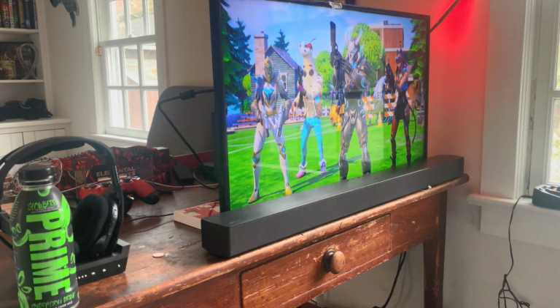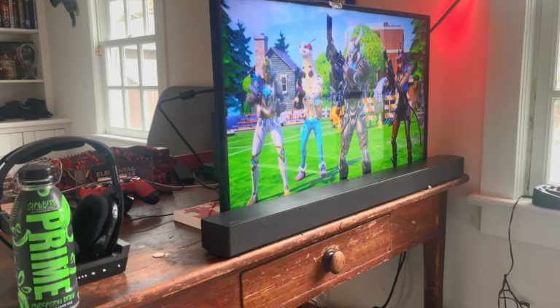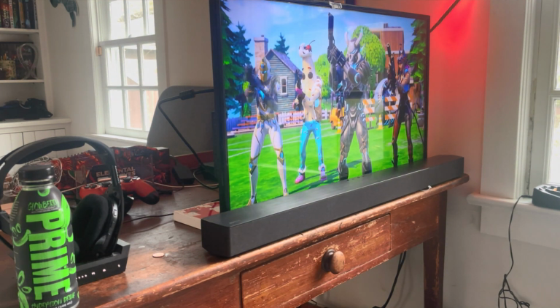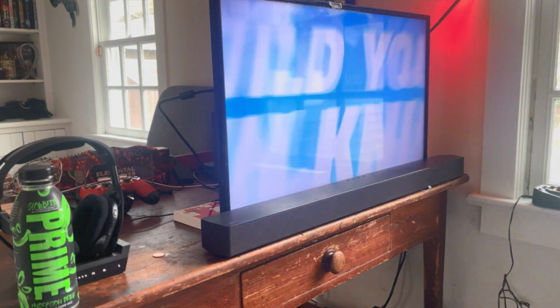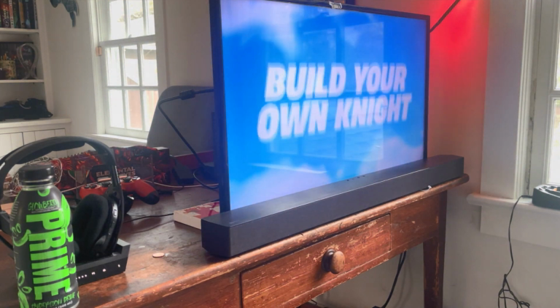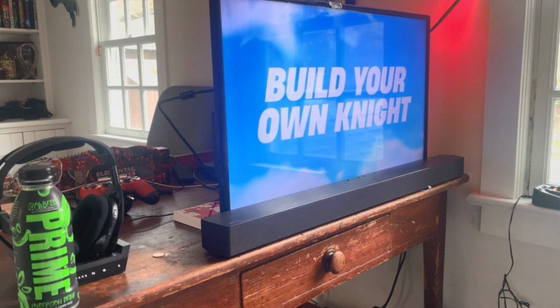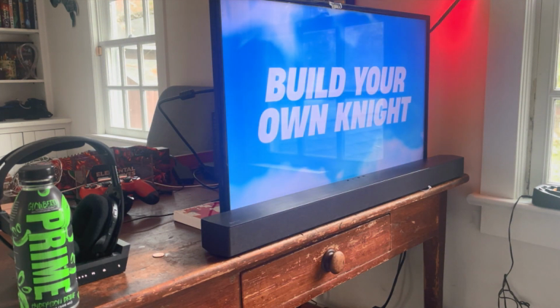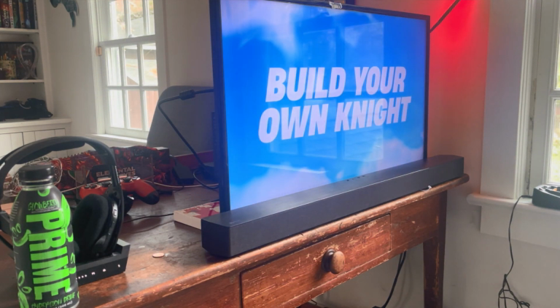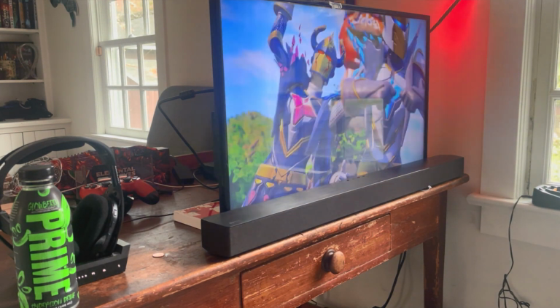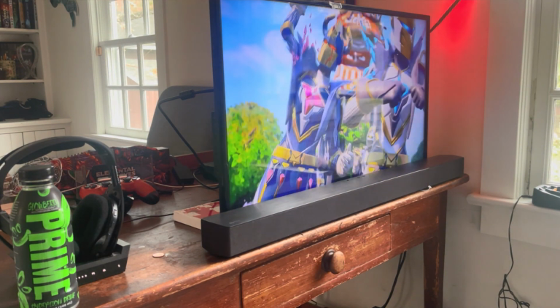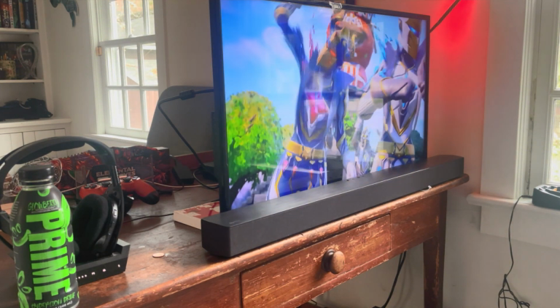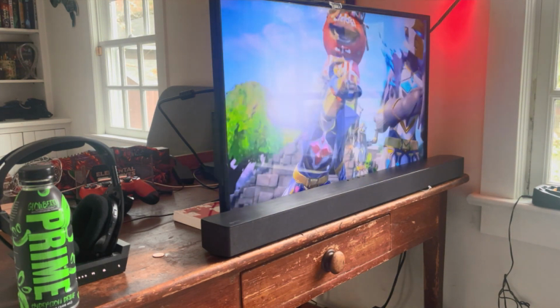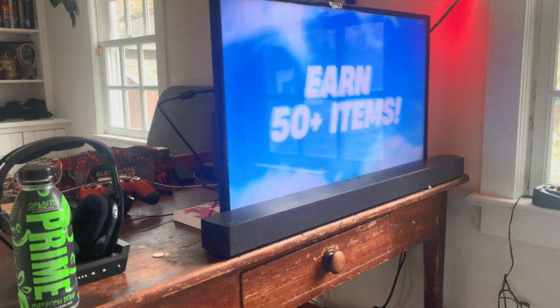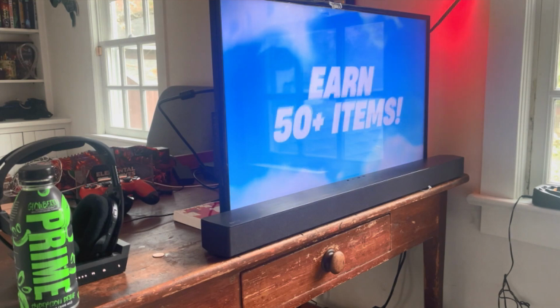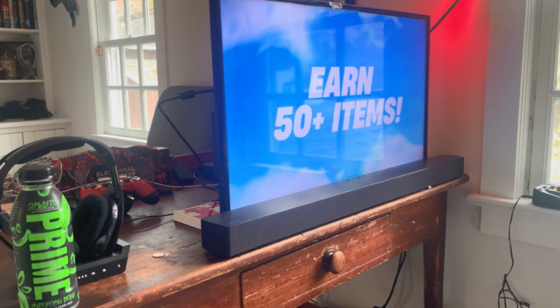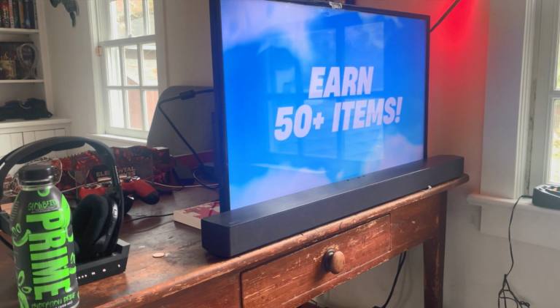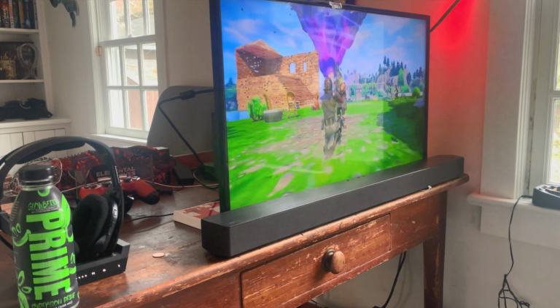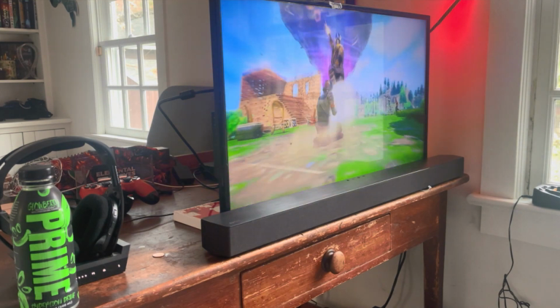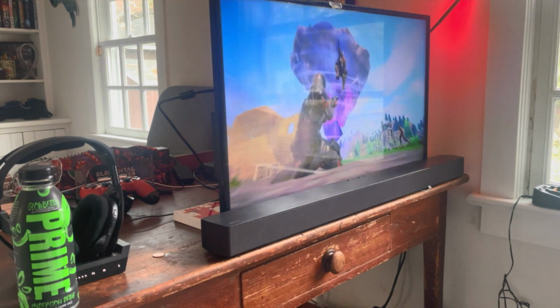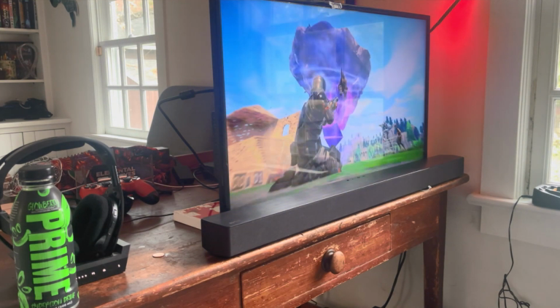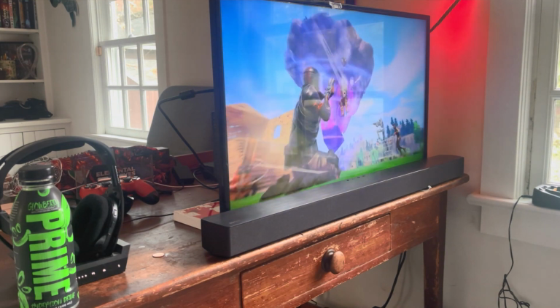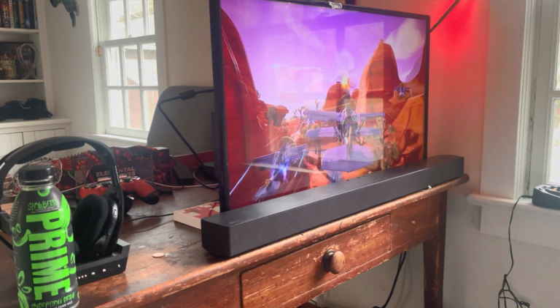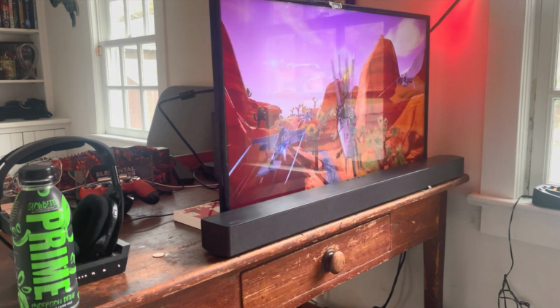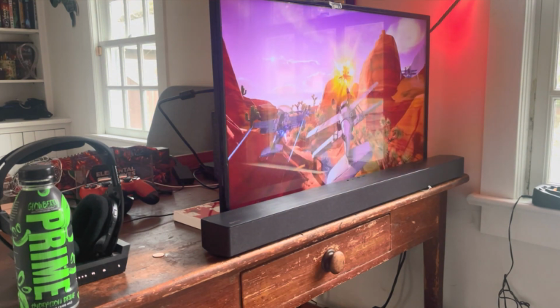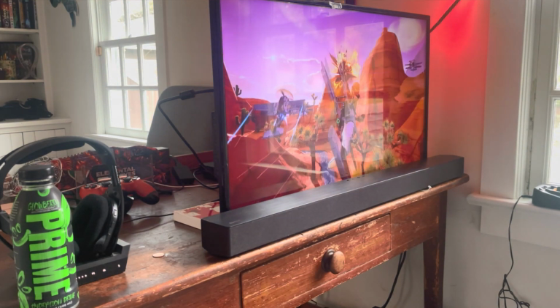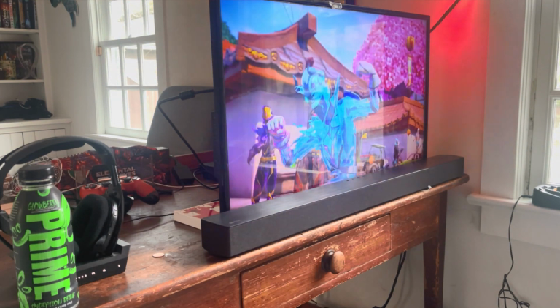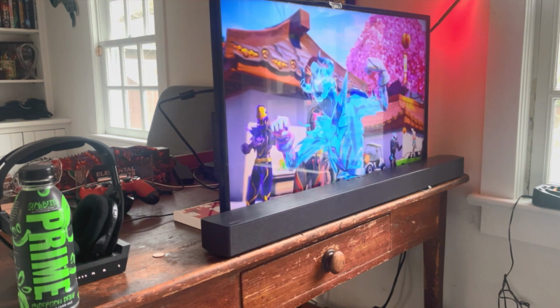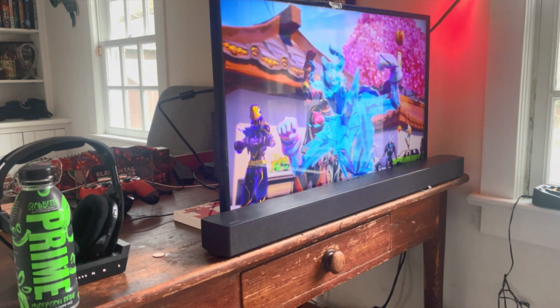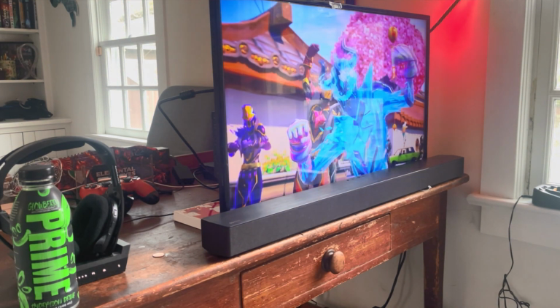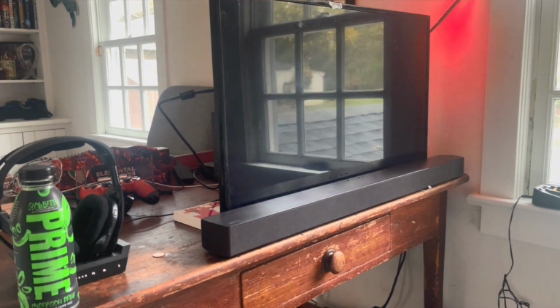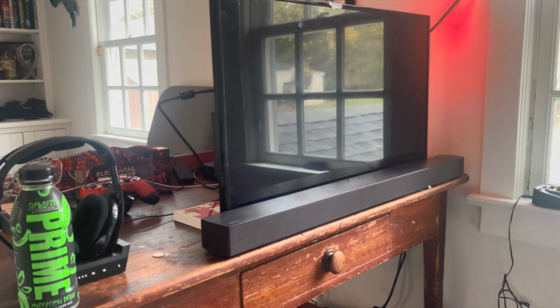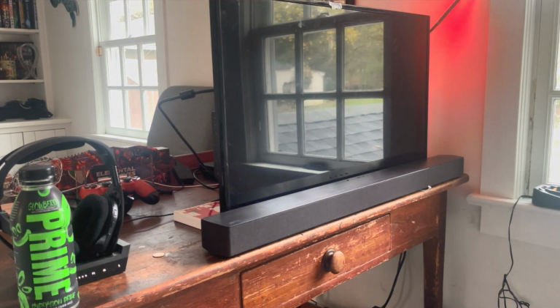So far it was very easy to set up — we did have to use the digital input cable though. That's the game sound, and that's the surround sound.